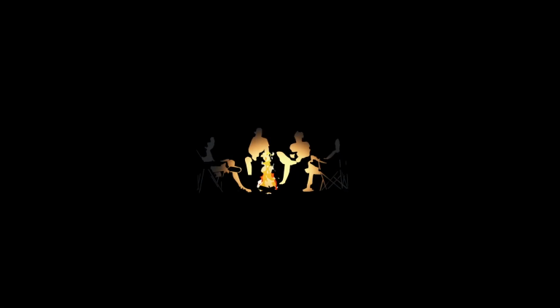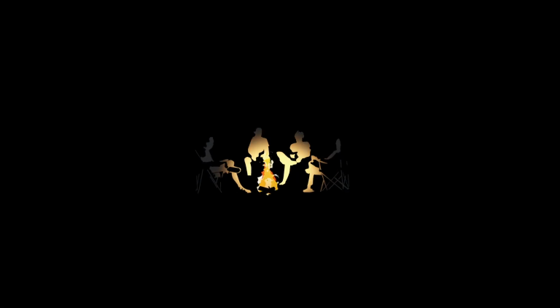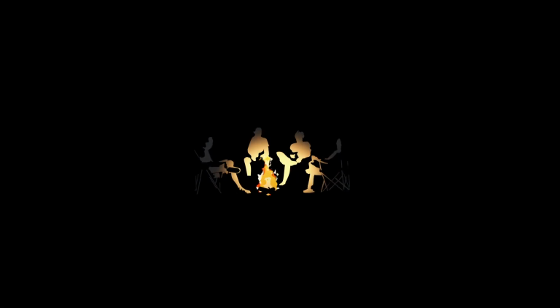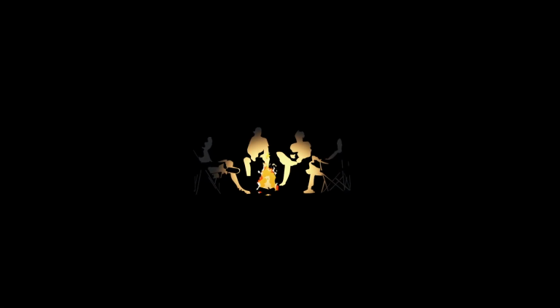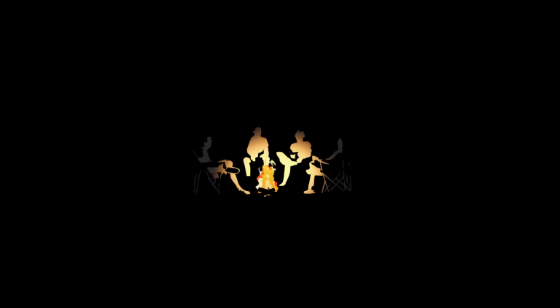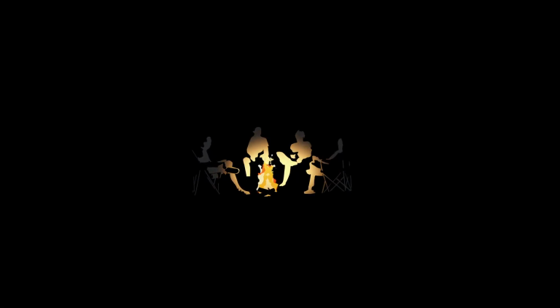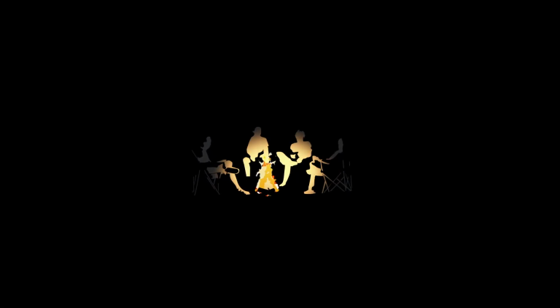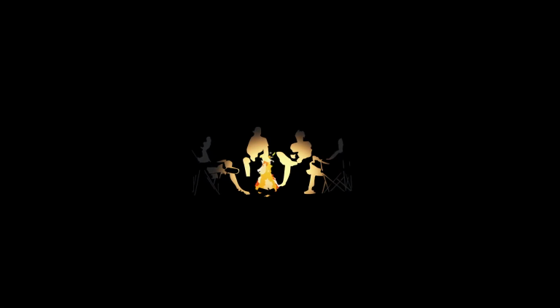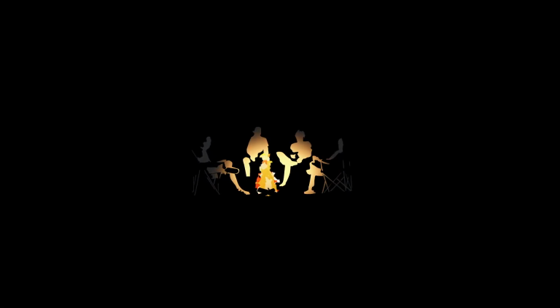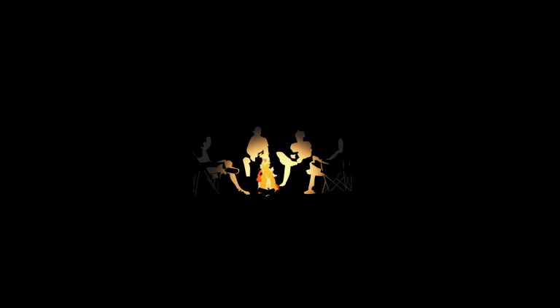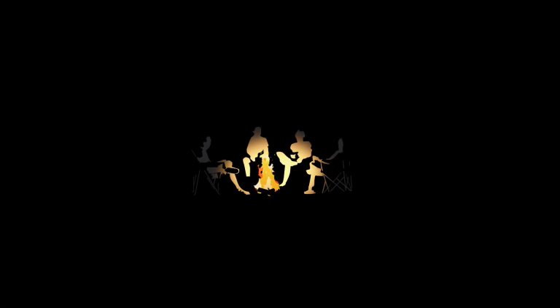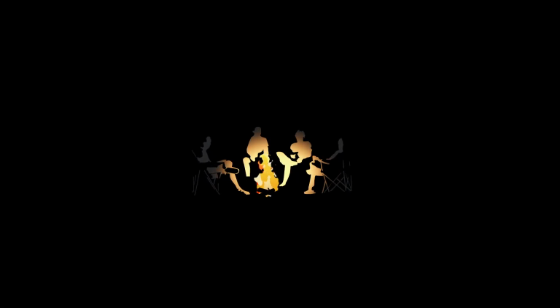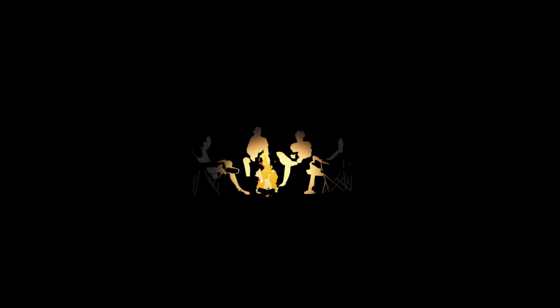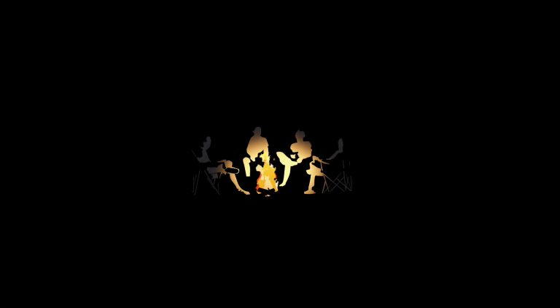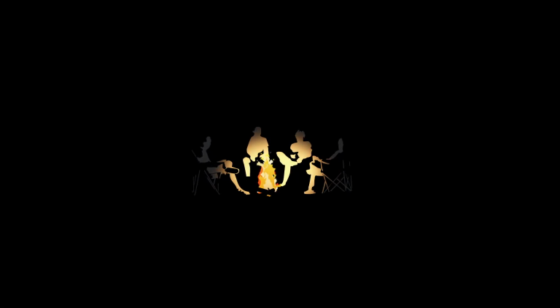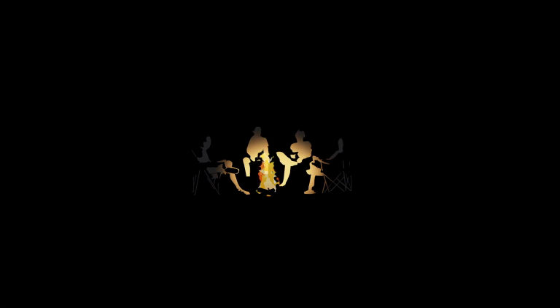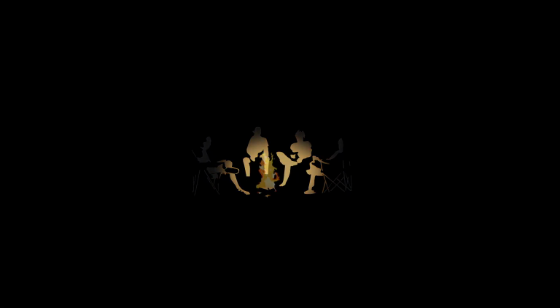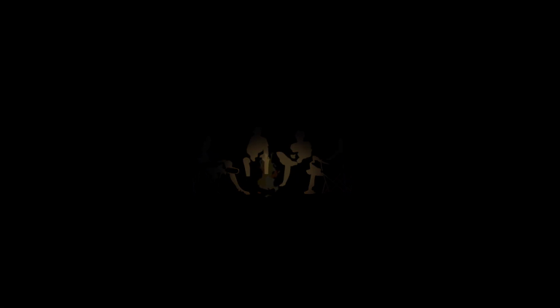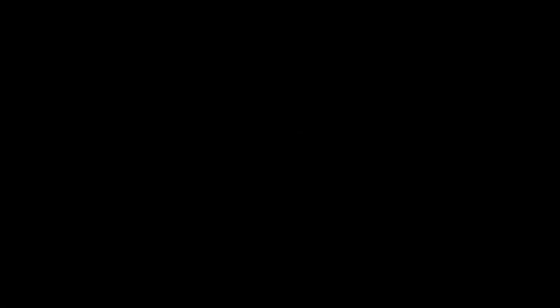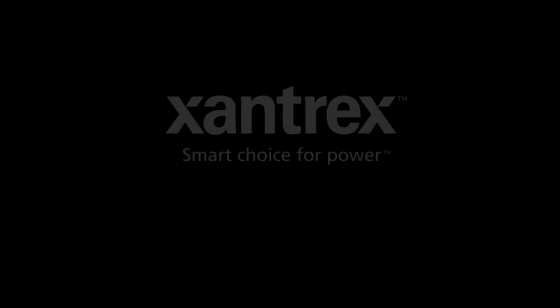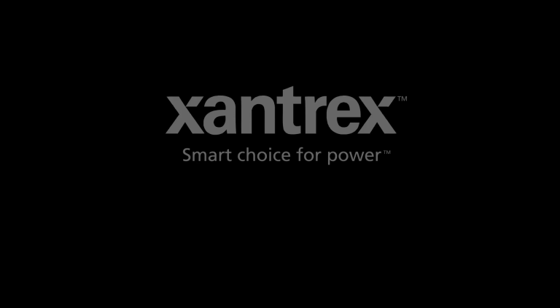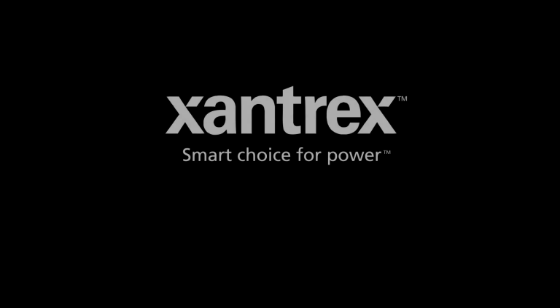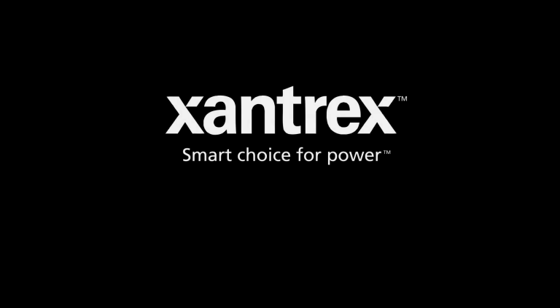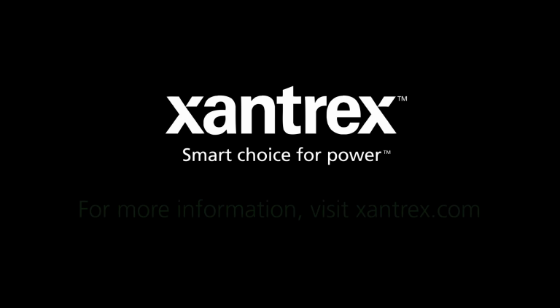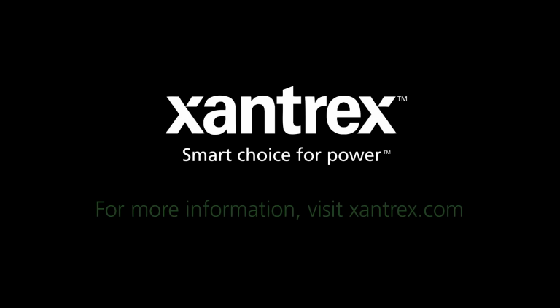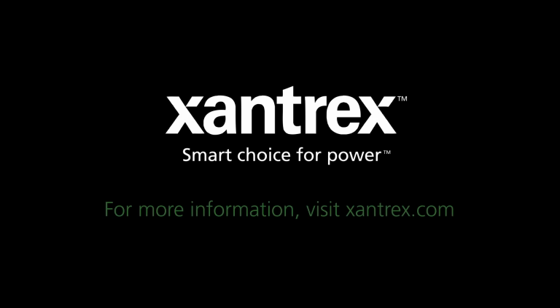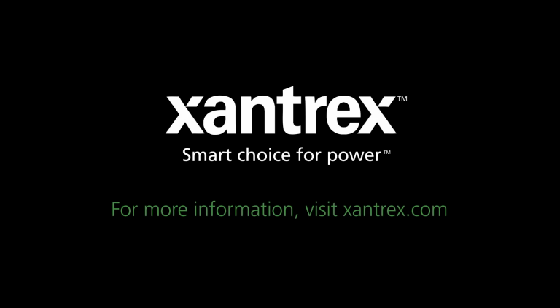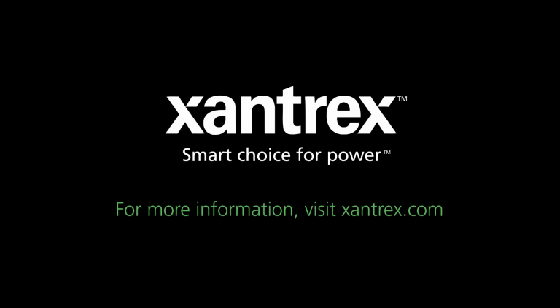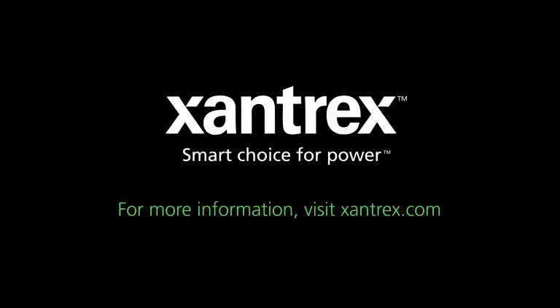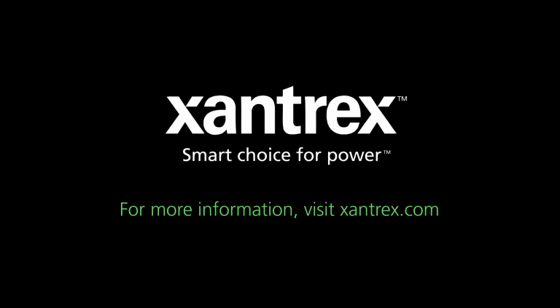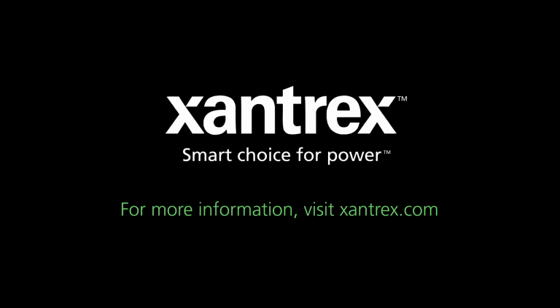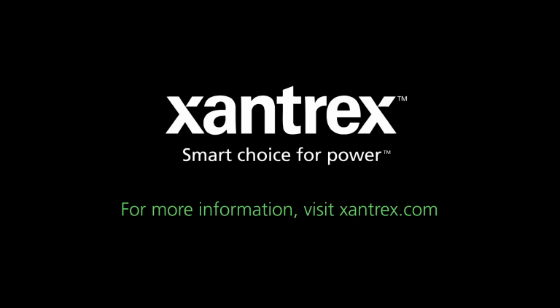Choose the future technology available today. Journey your way with Freedom eGen.